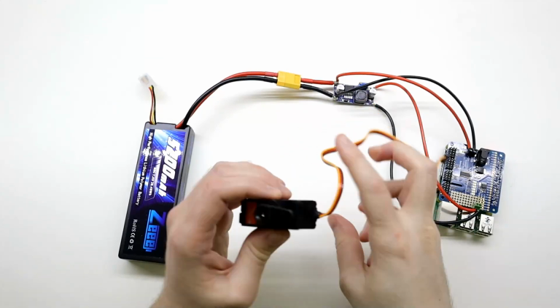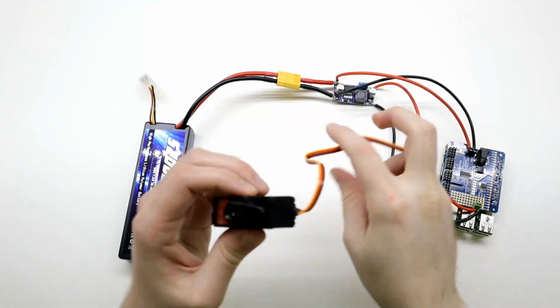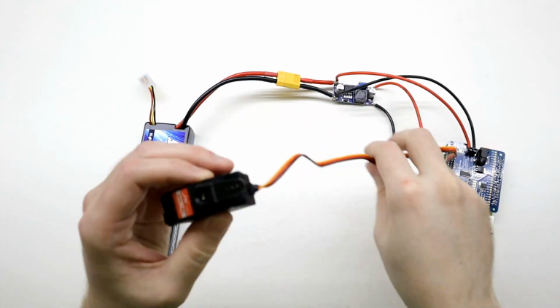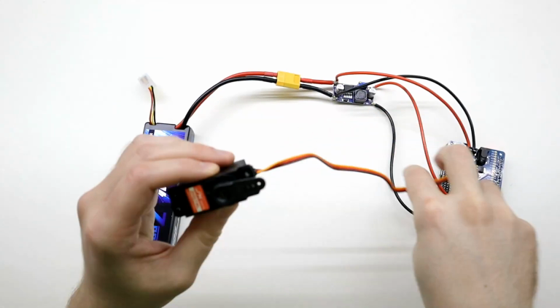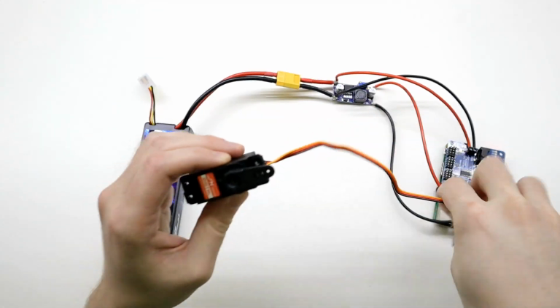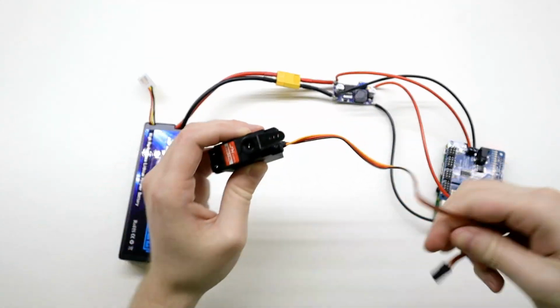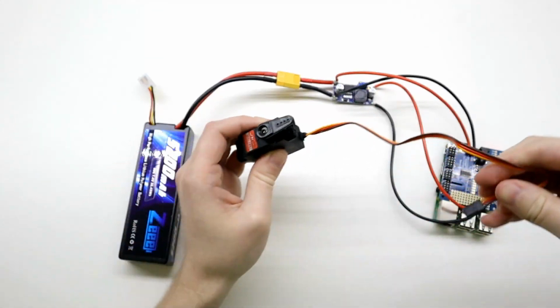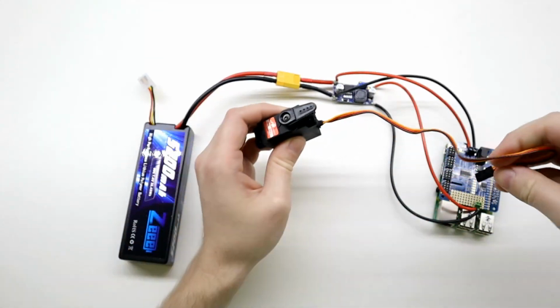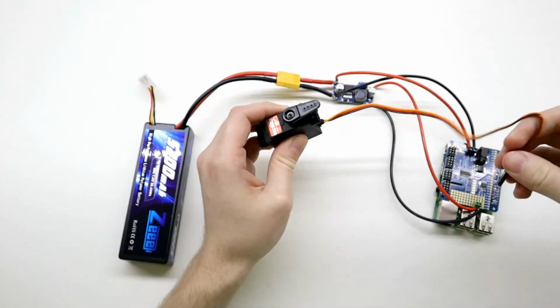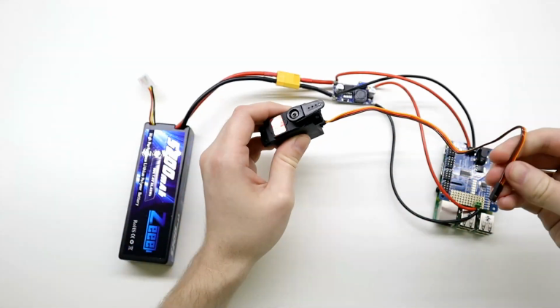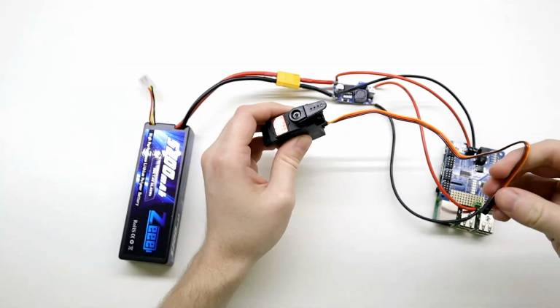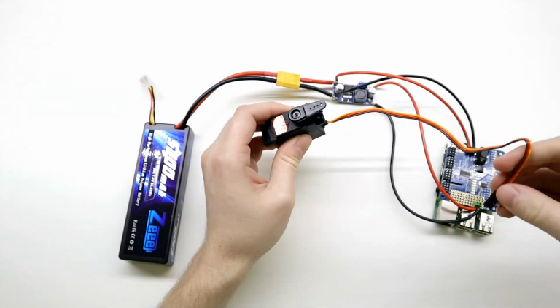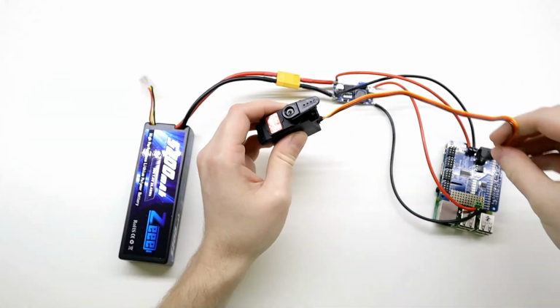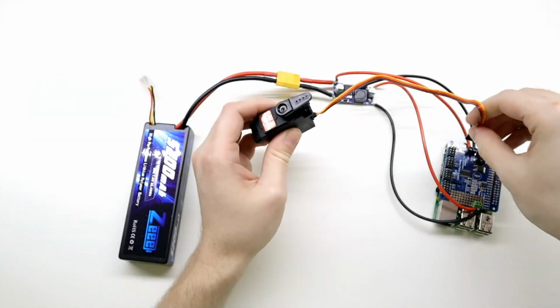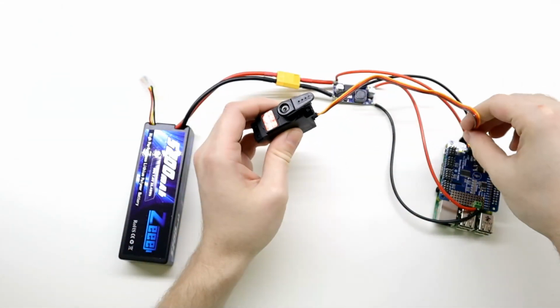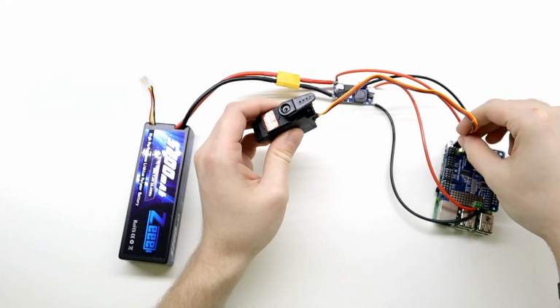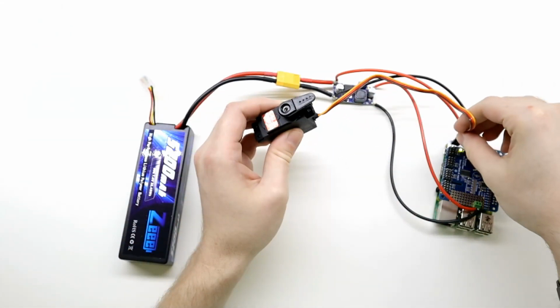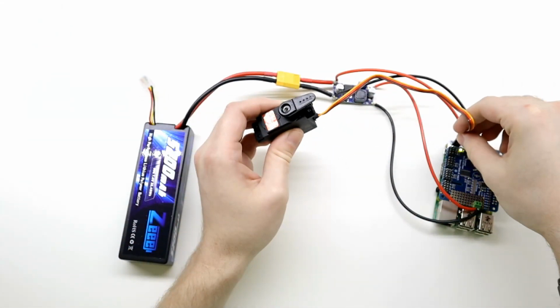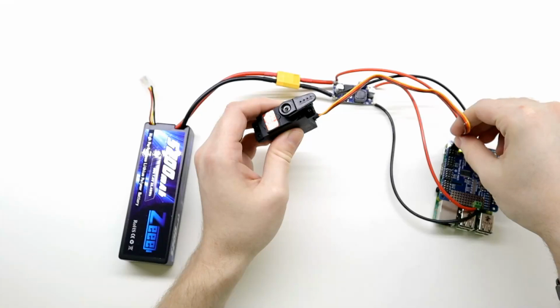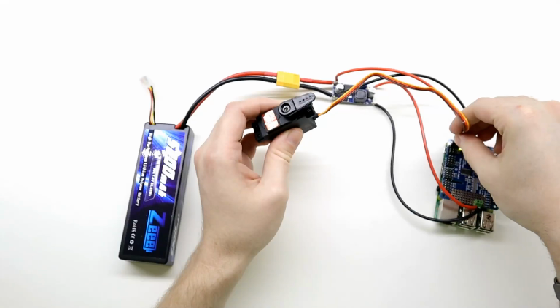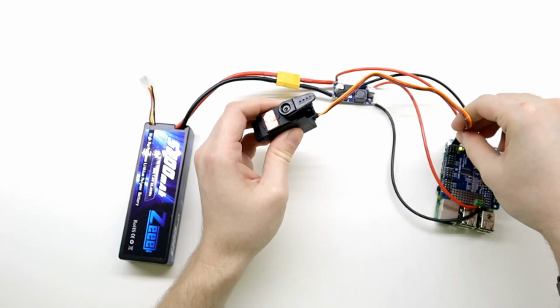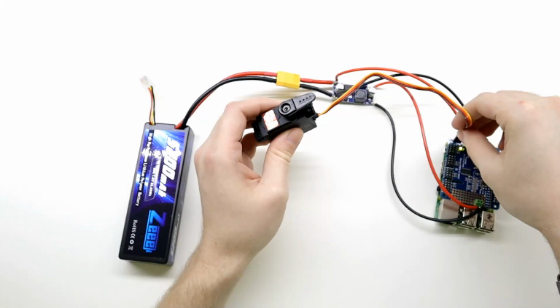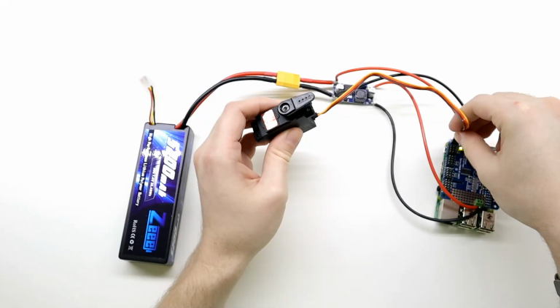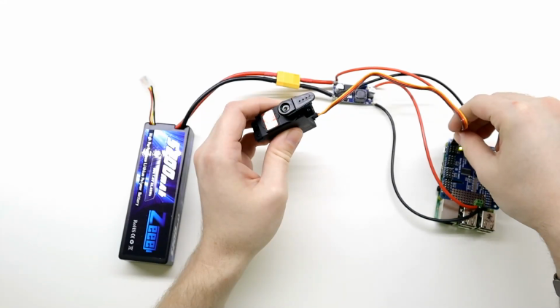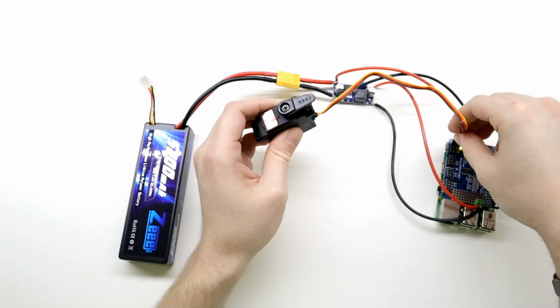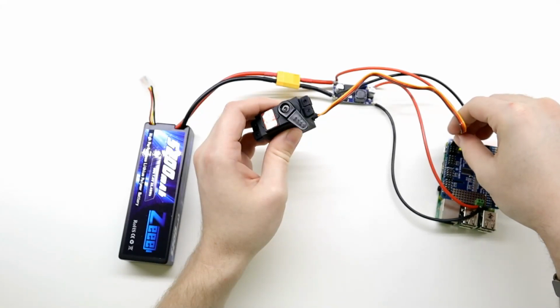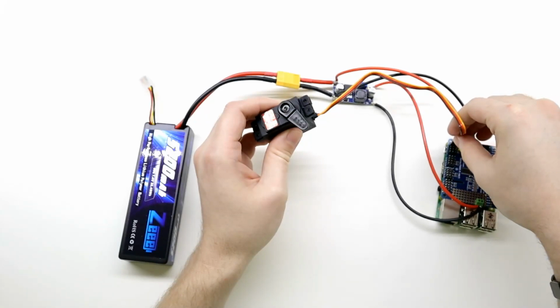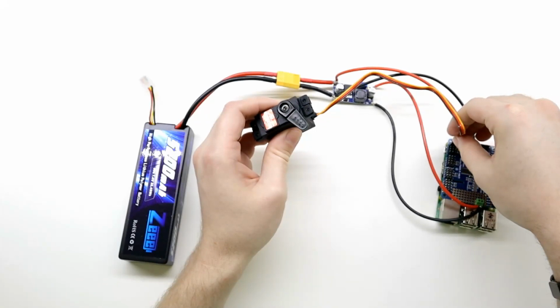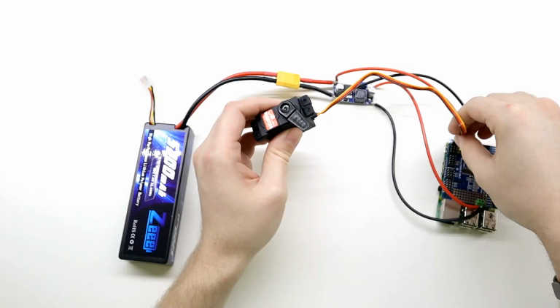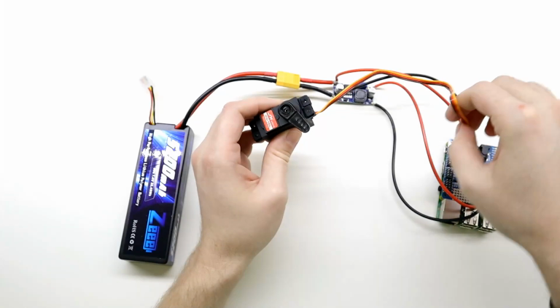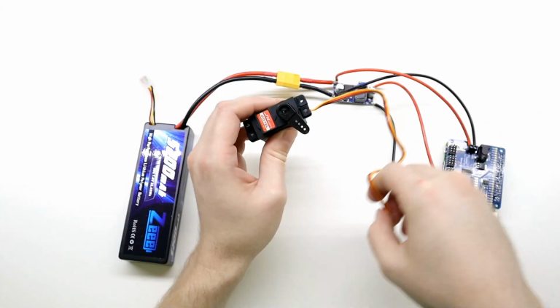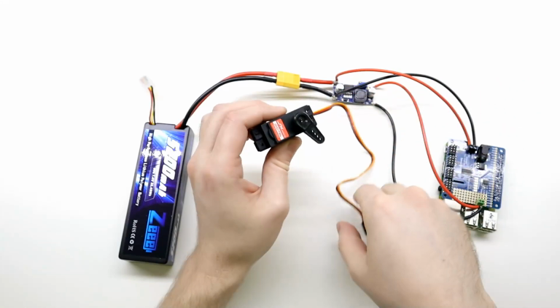It is important to zero our servos first so we know what angle to use when we are installing them.